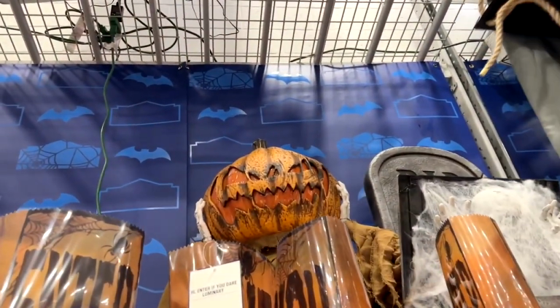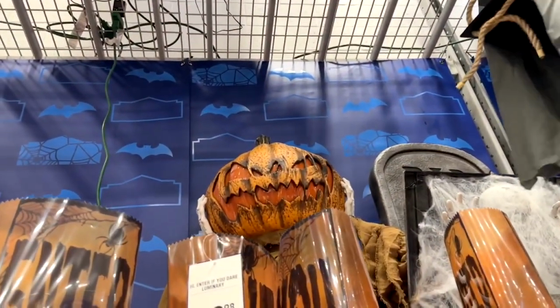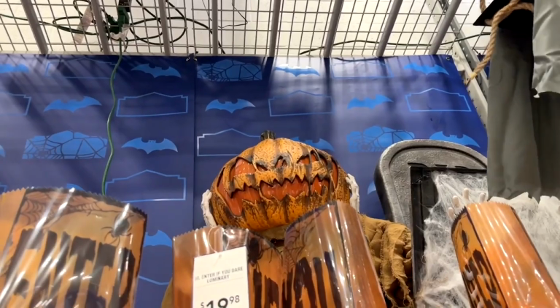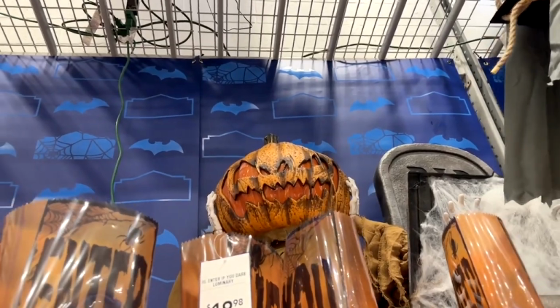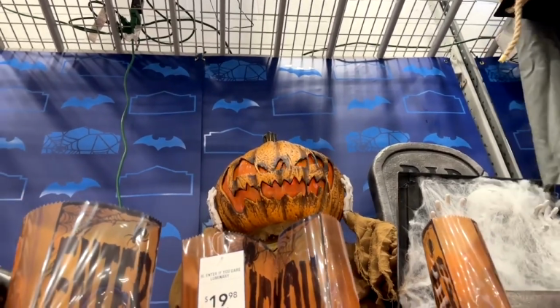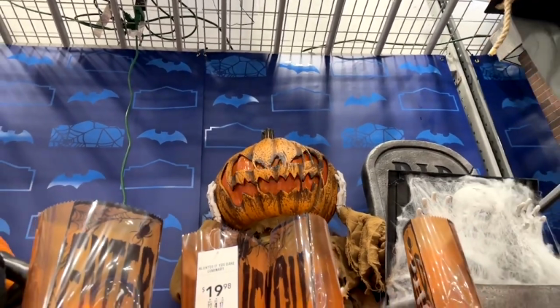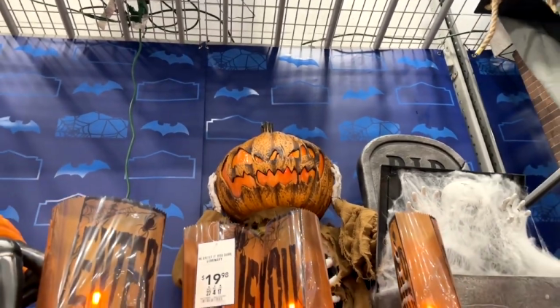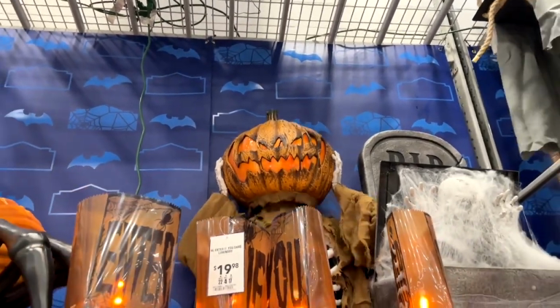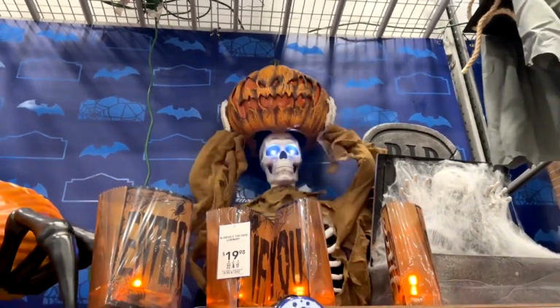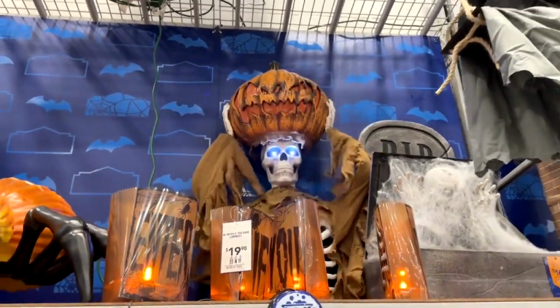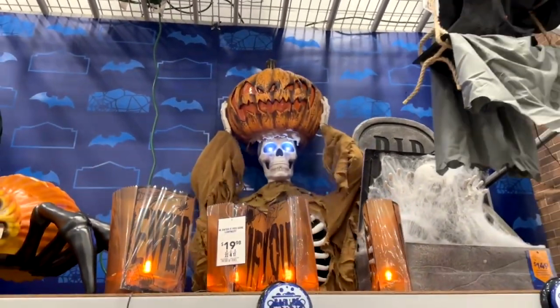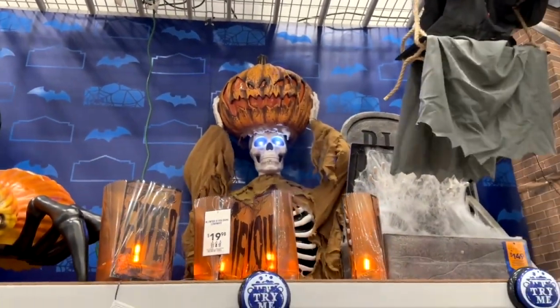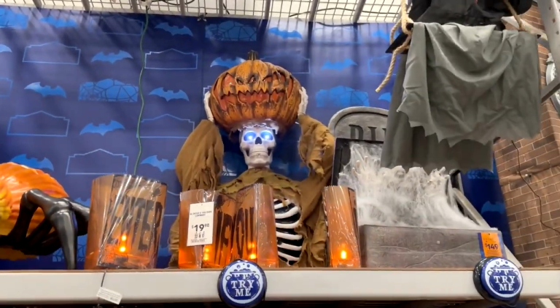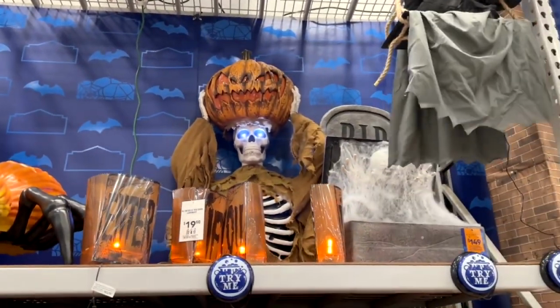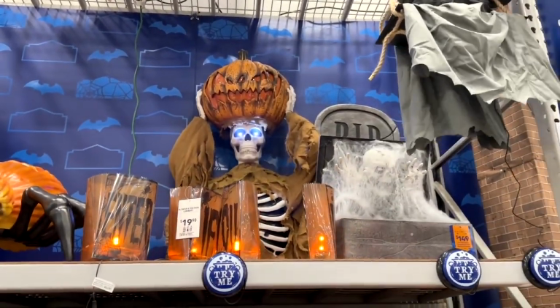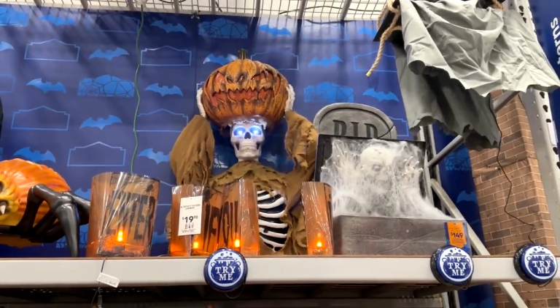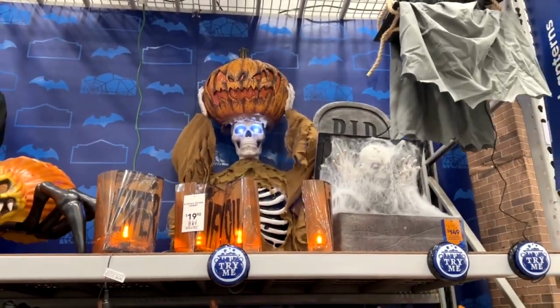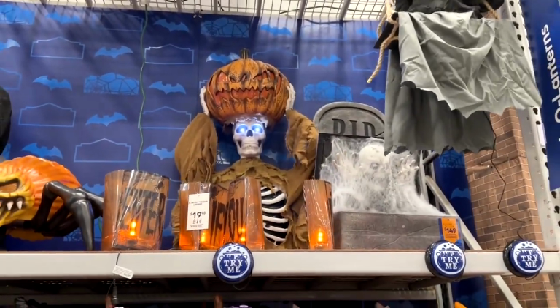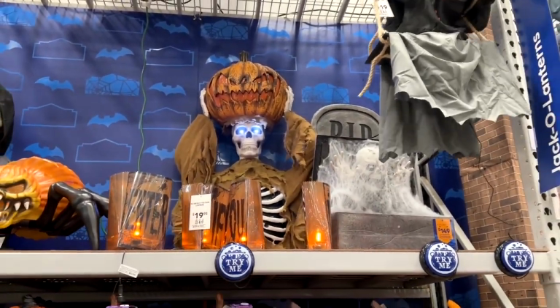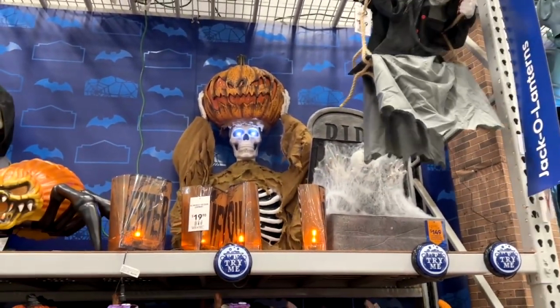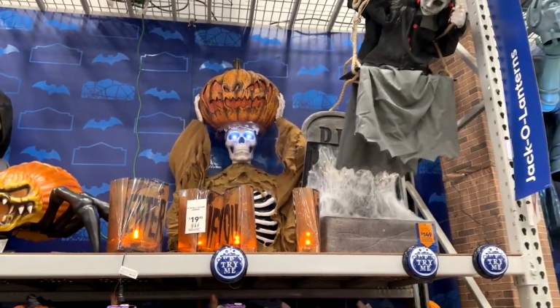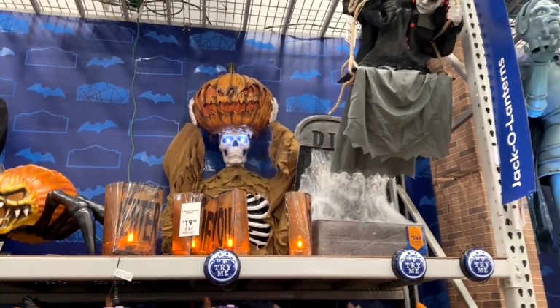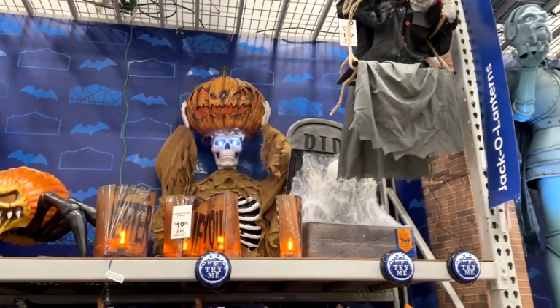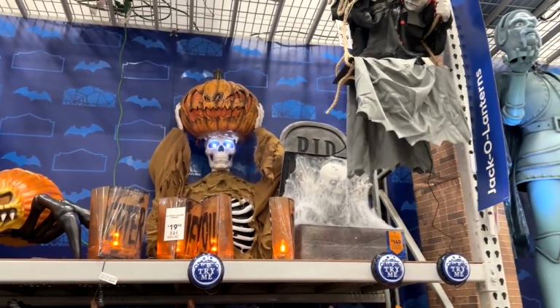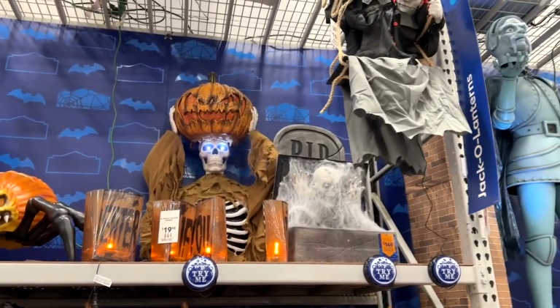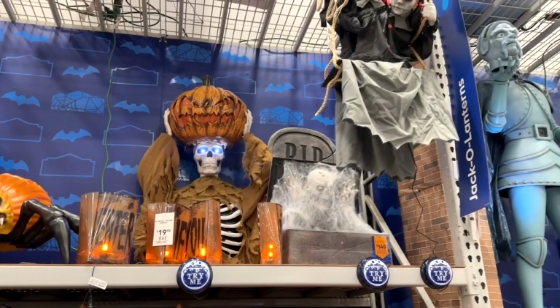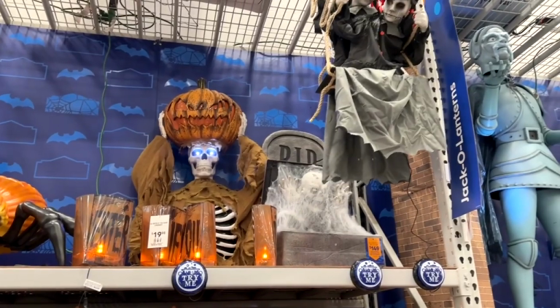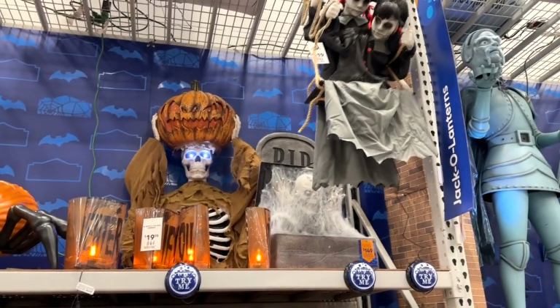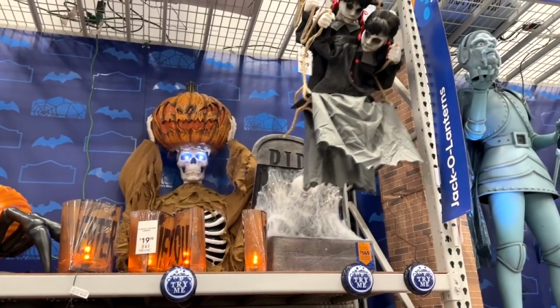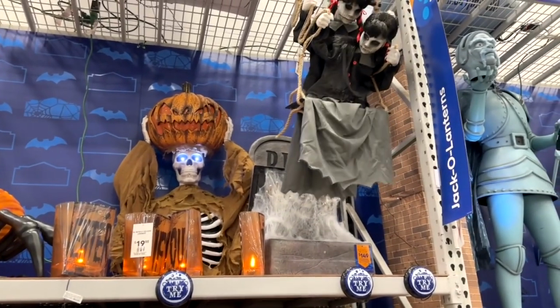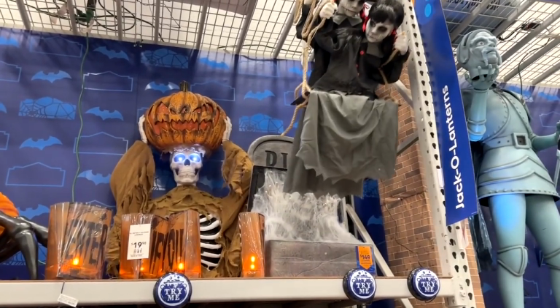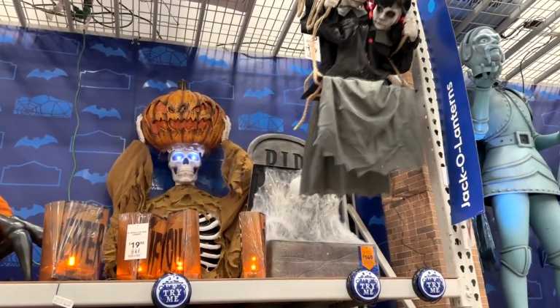This guy I like — this pumpkin guy. Watch him. He lights up and pulls it off his head, and he's a skeleton. I really like that.